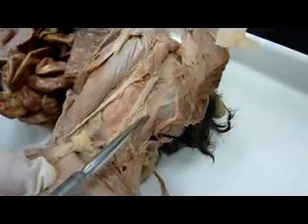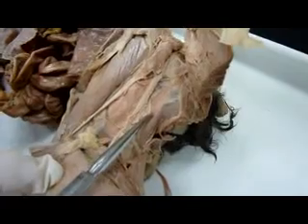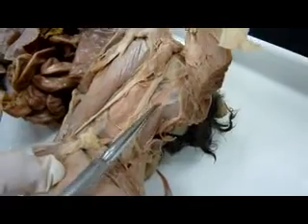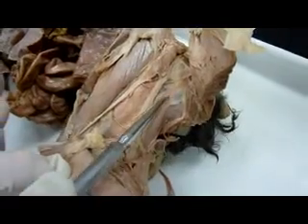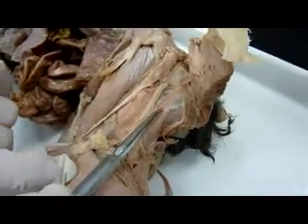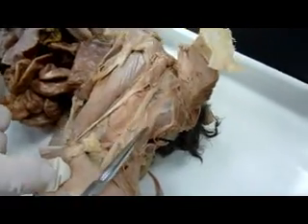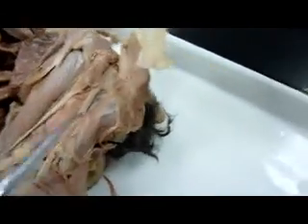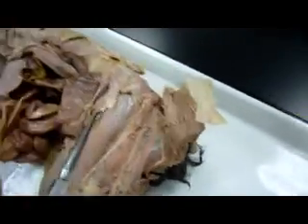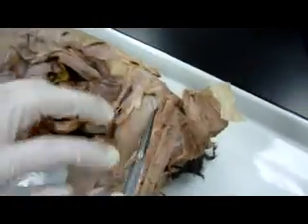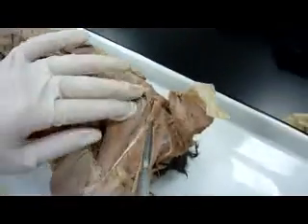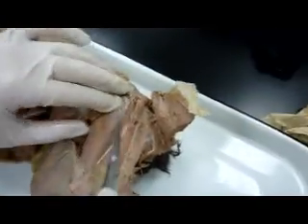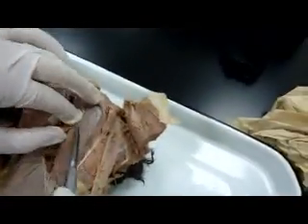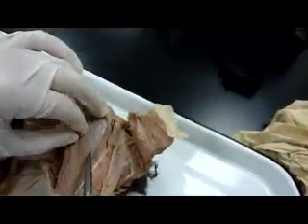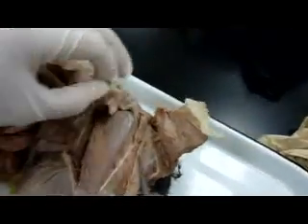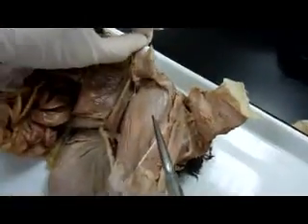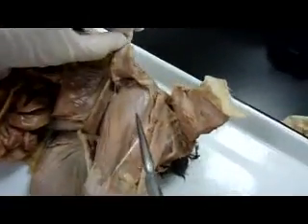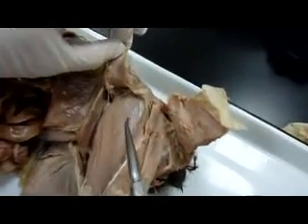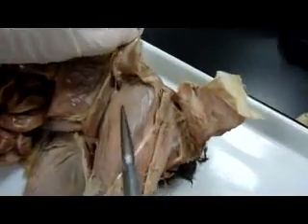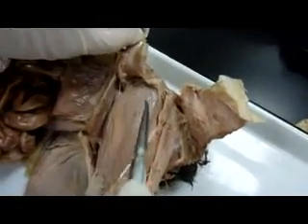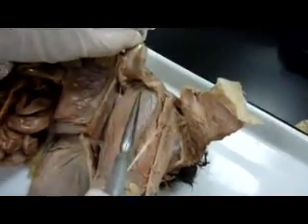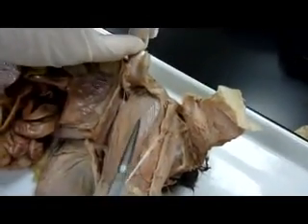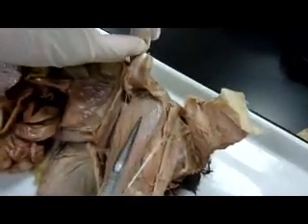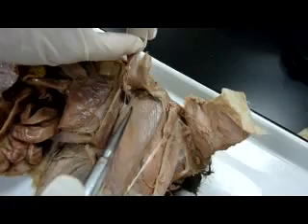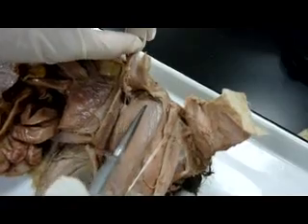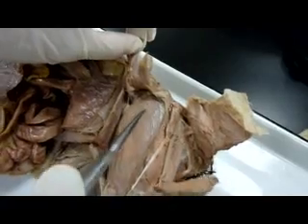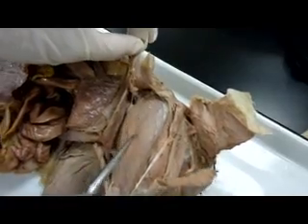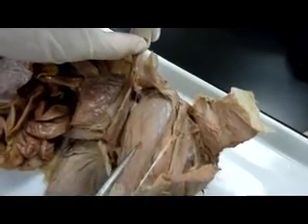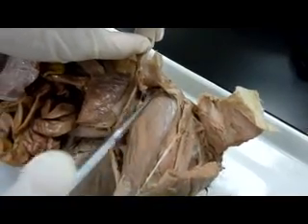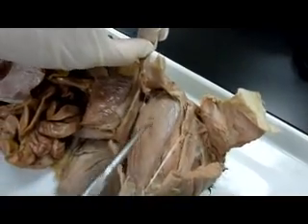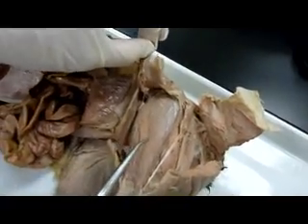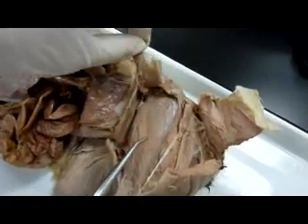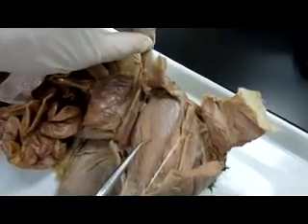Semitendinosus — that's right. And the big one here is our vastus lateralis.